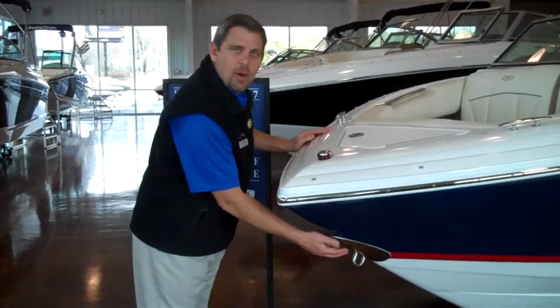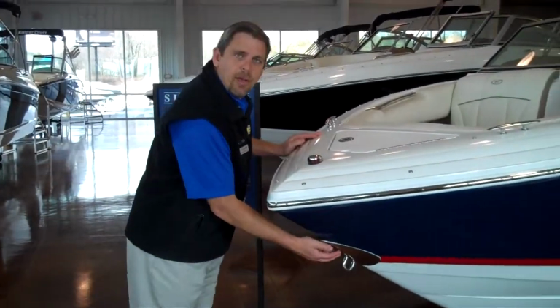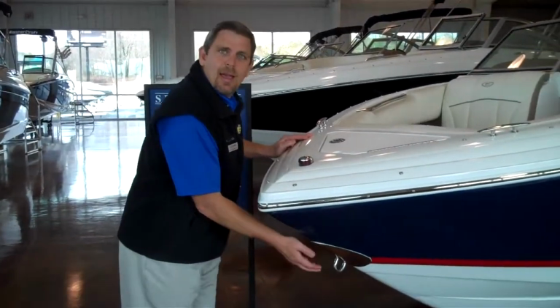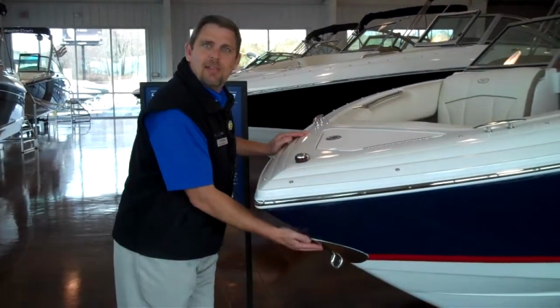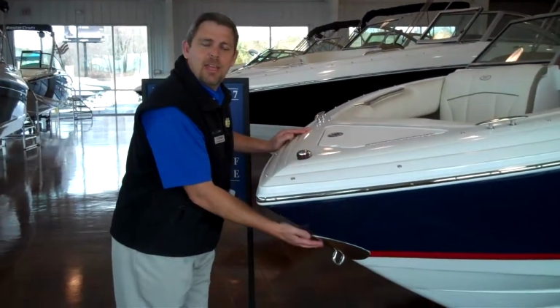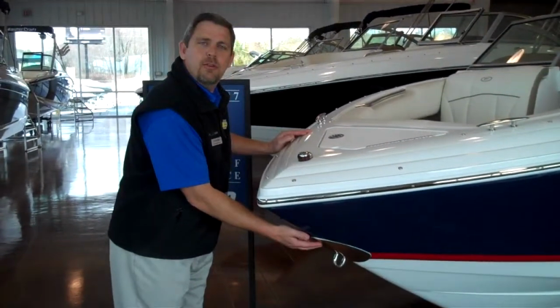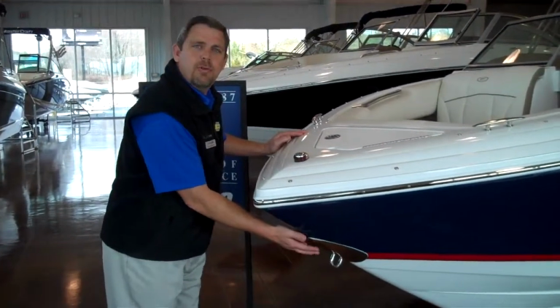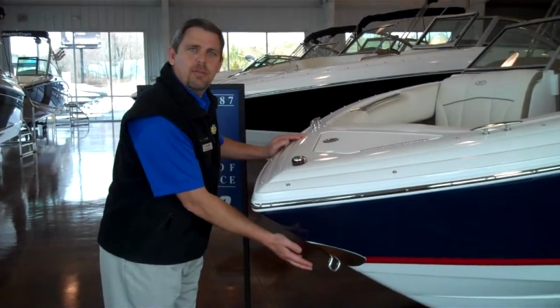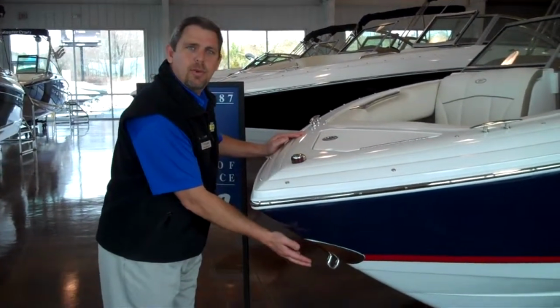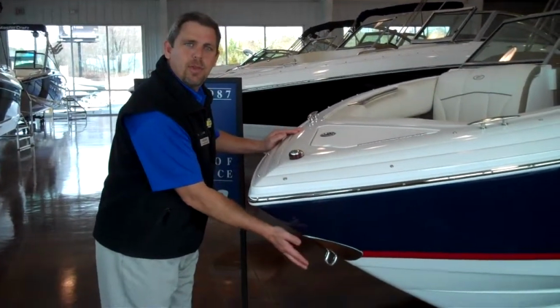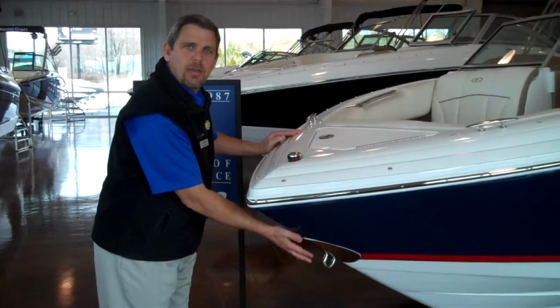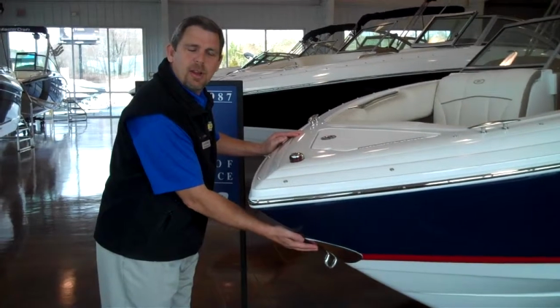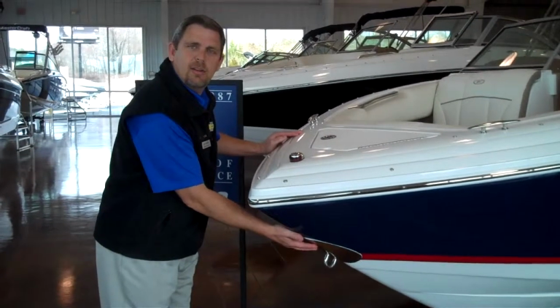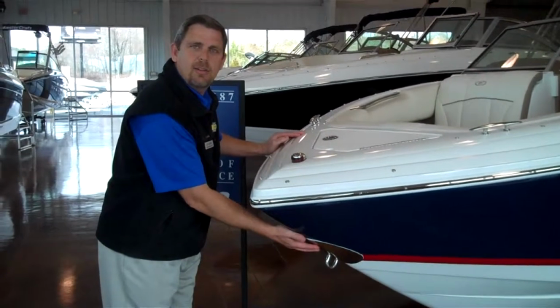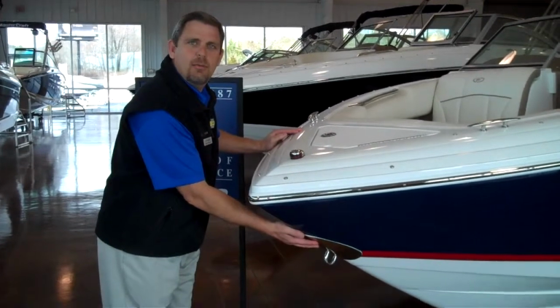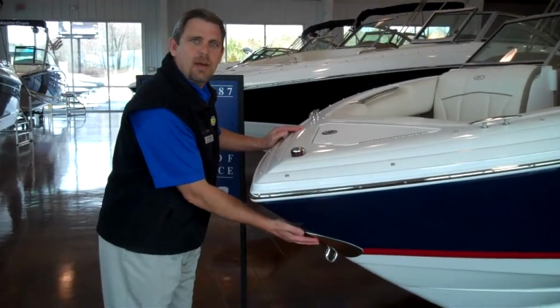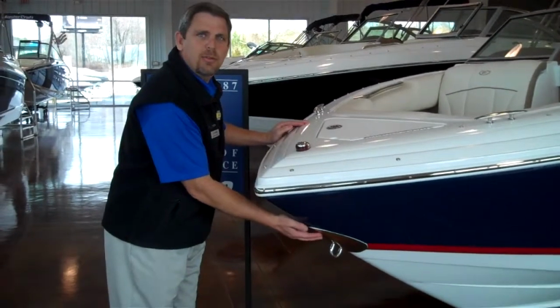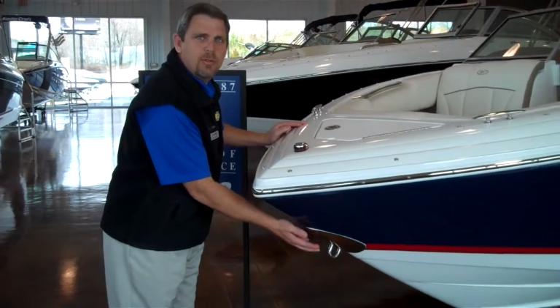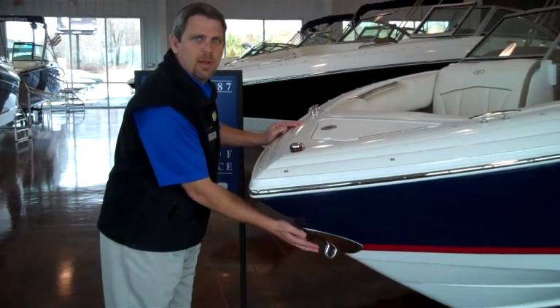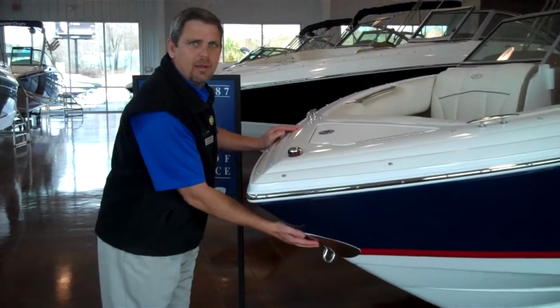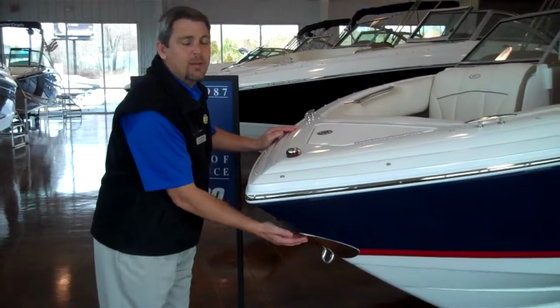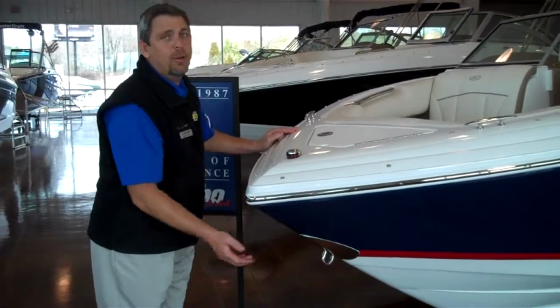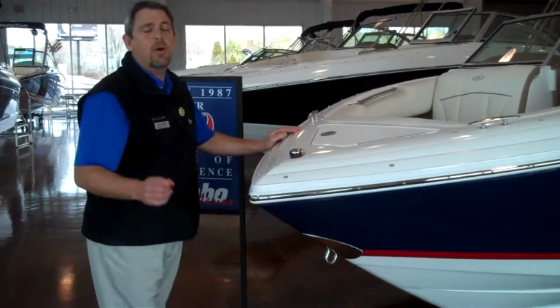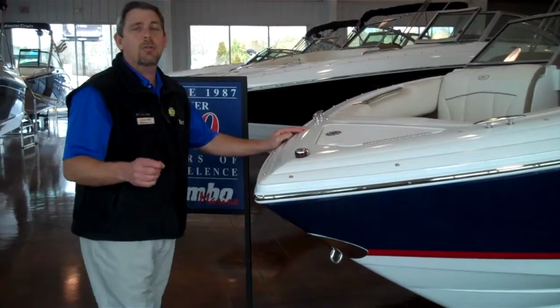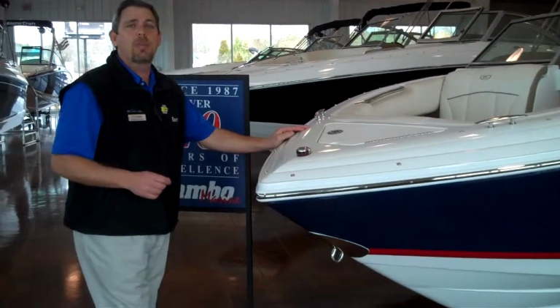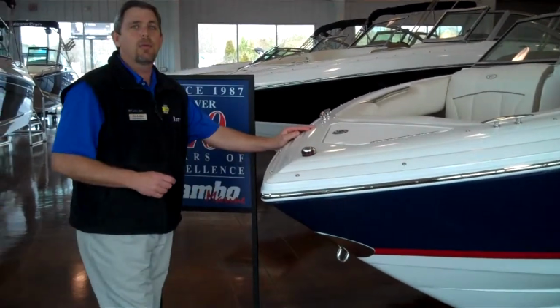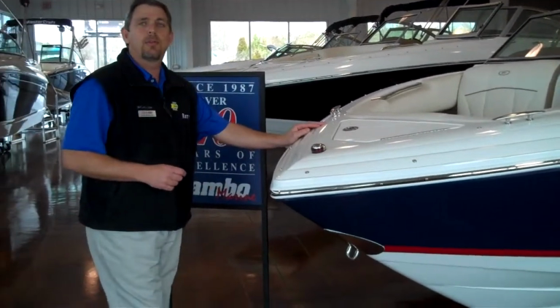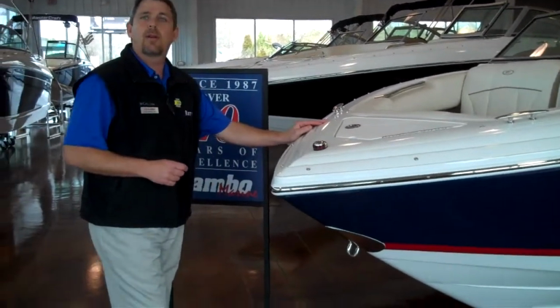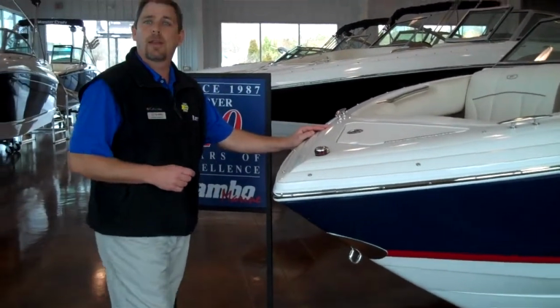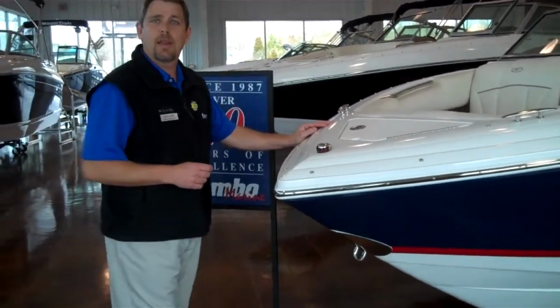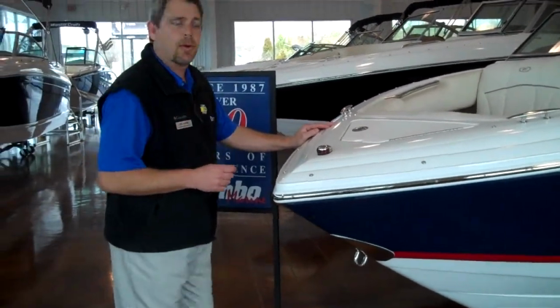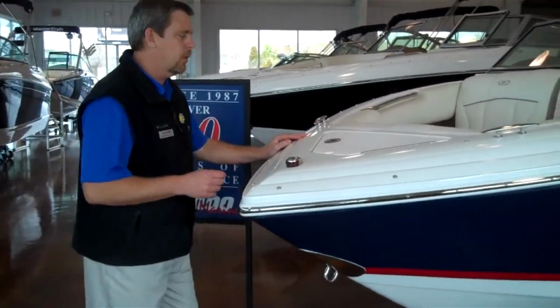Cobalt has an industry first with the stainless steel bow scuff plate, so you don't mark up your boat when you're trailering down the road.